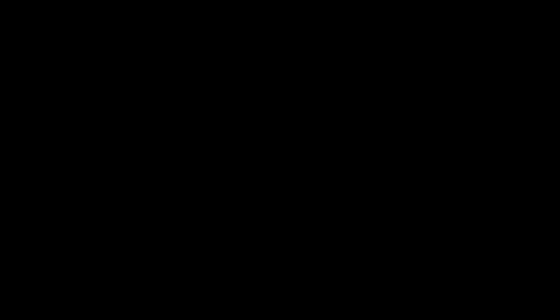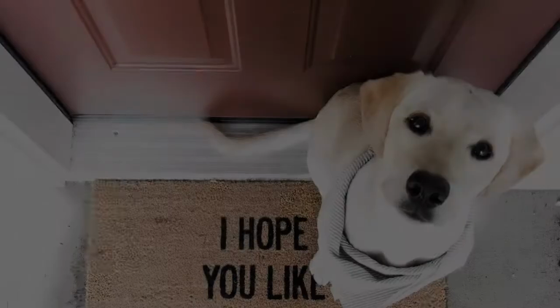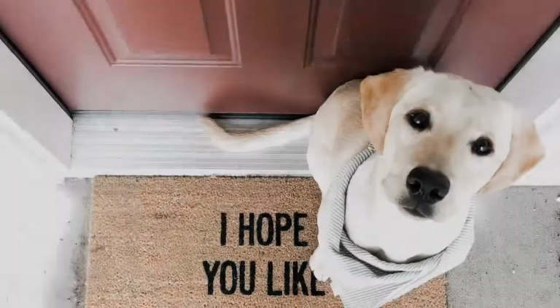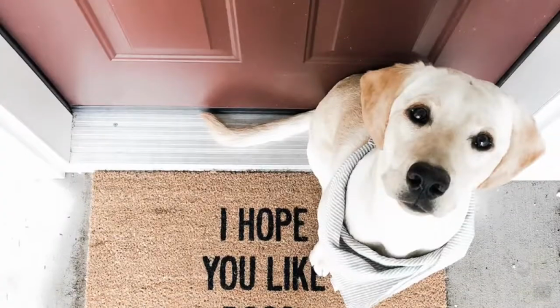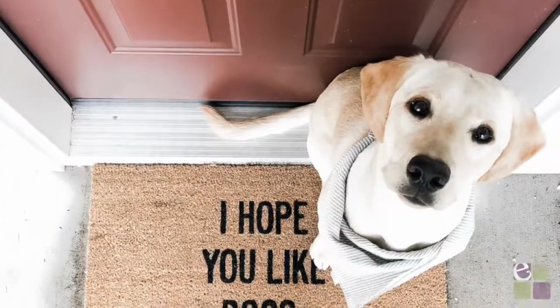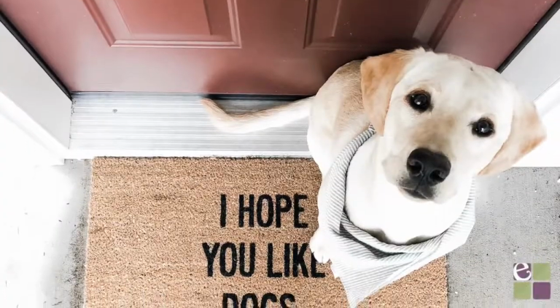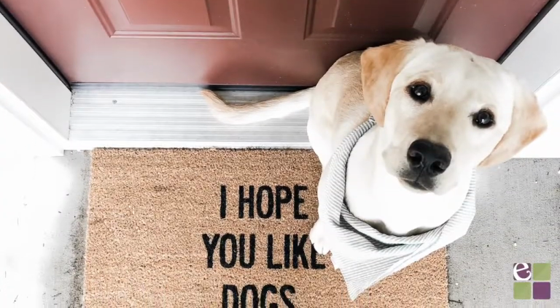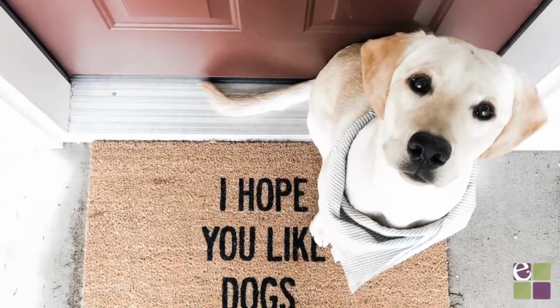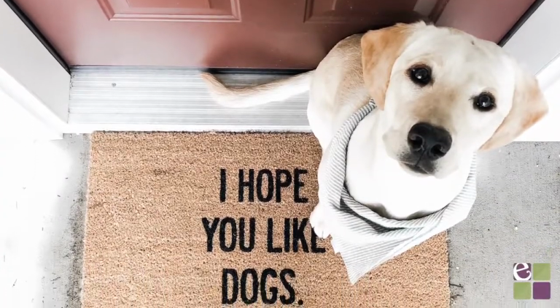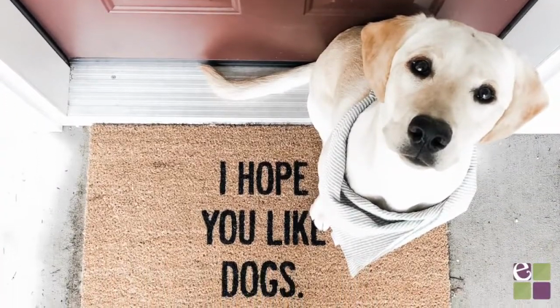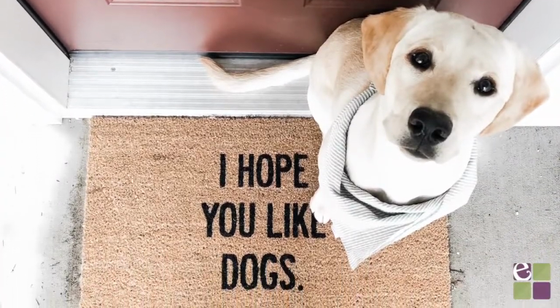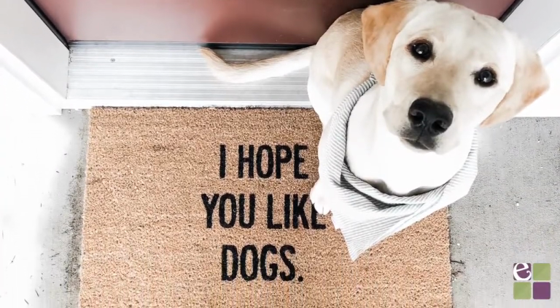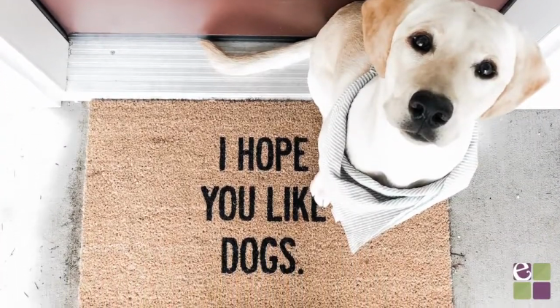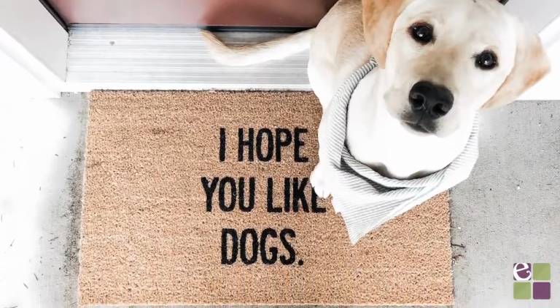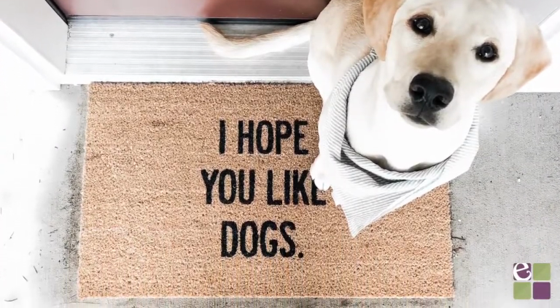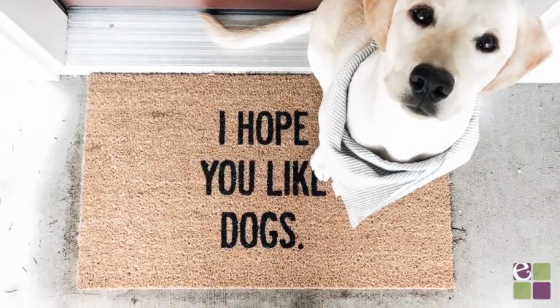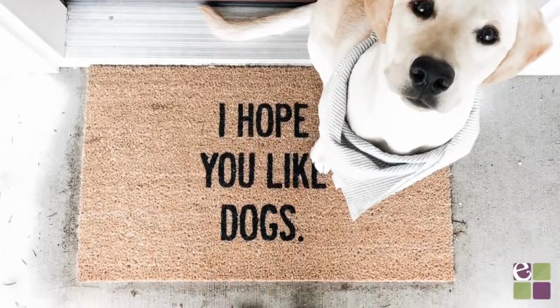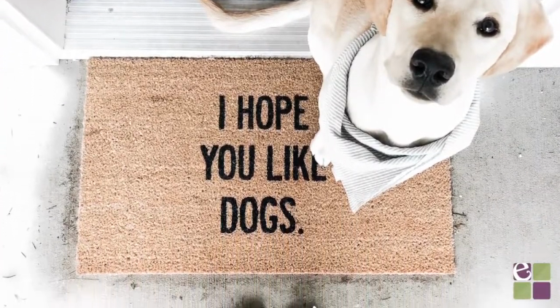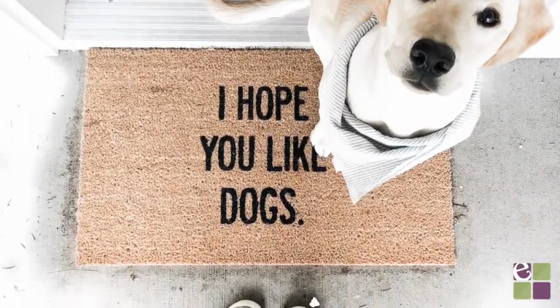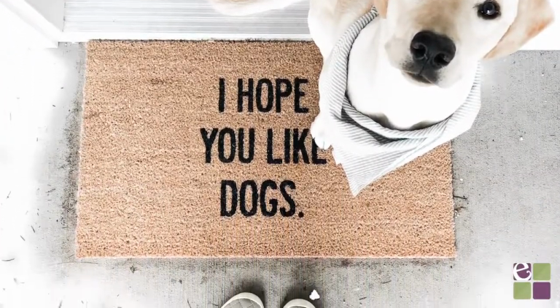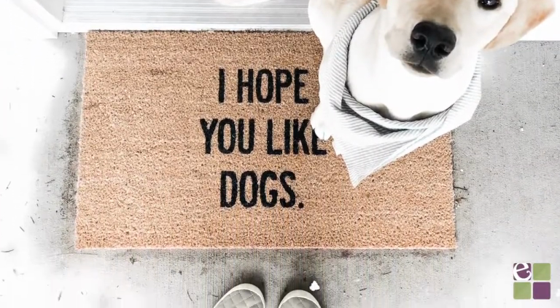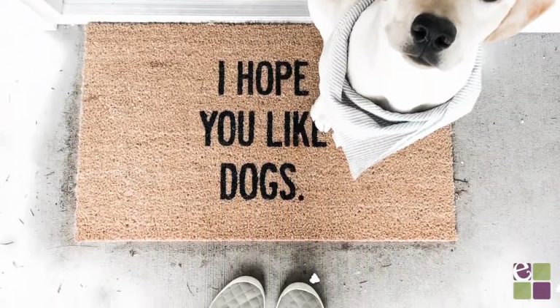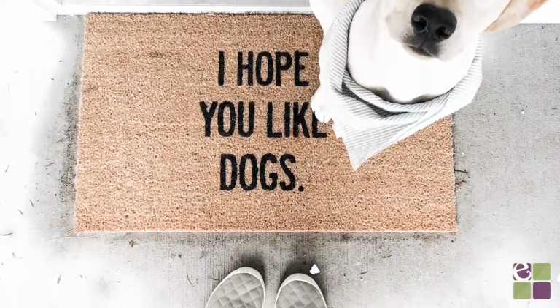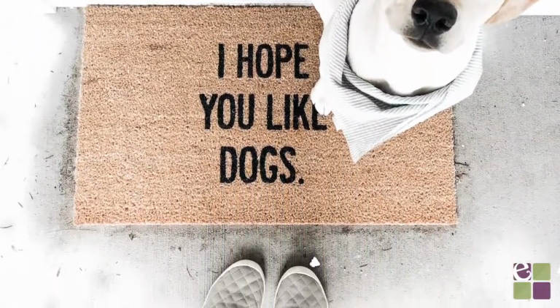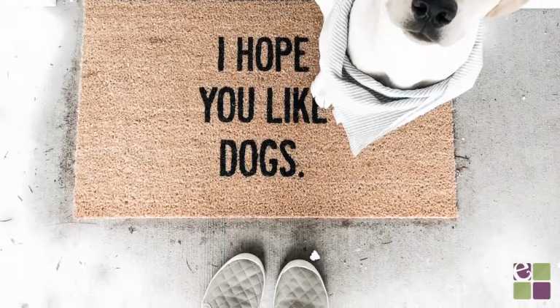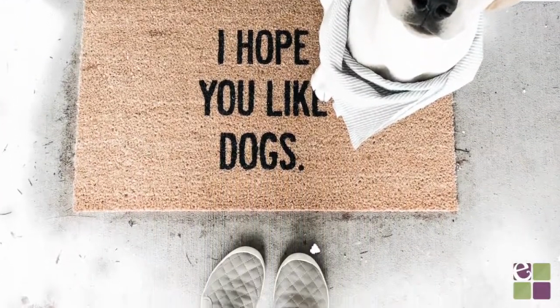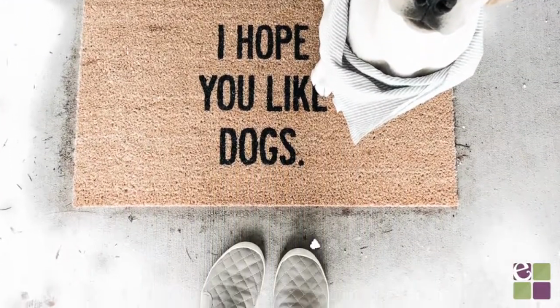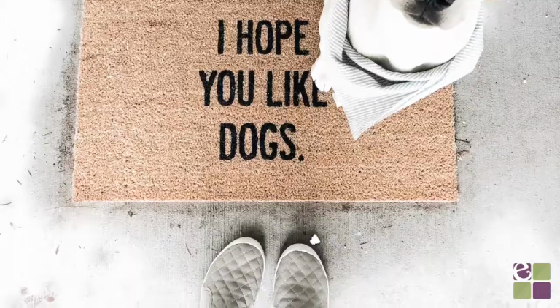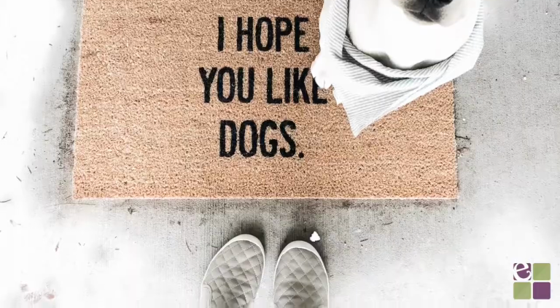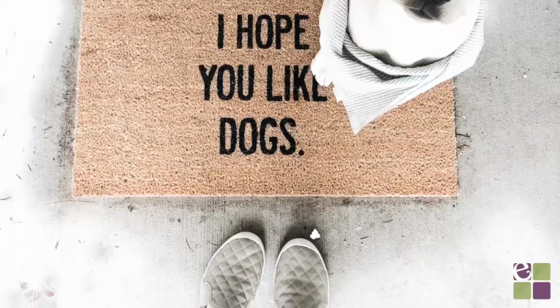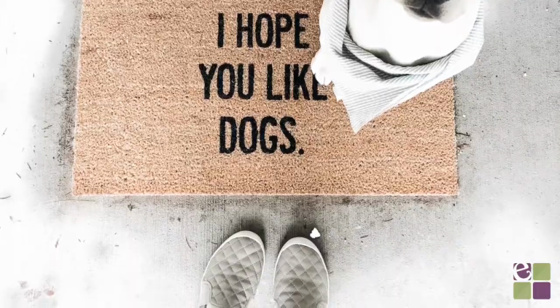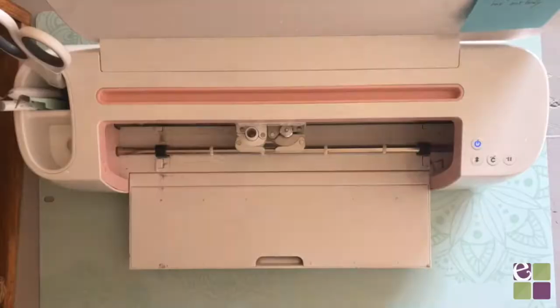Hey everyone, welcome to Crafty Corners YouTube channel. Today I'm going to show you how to make a doormat using your Cricut.